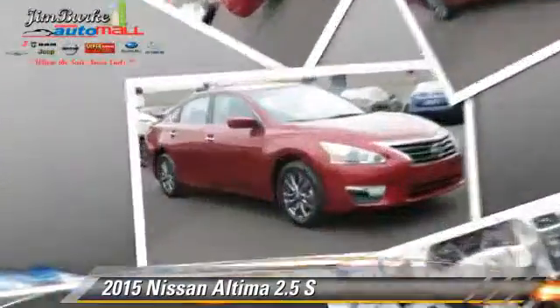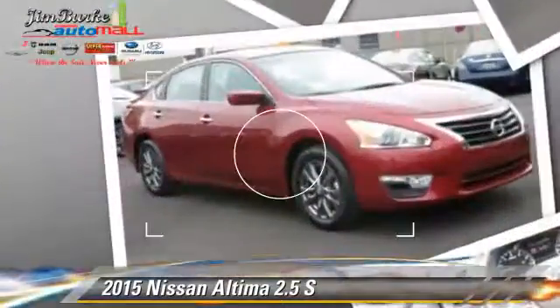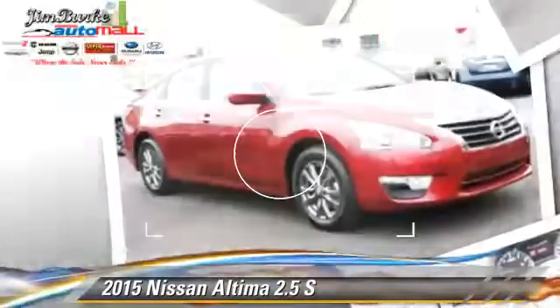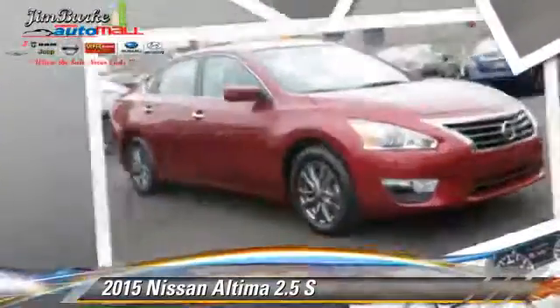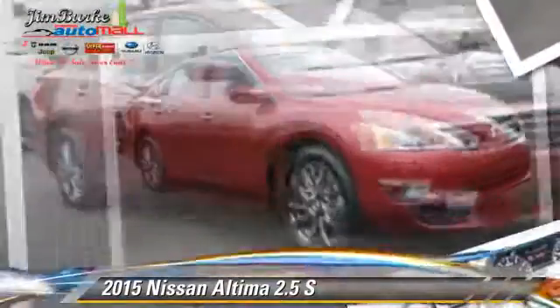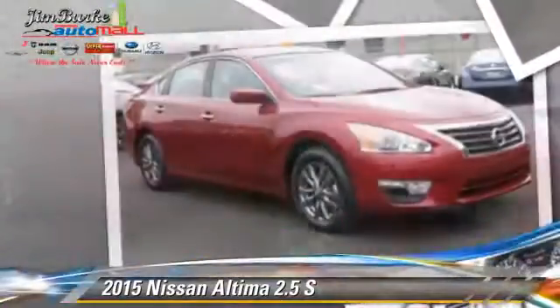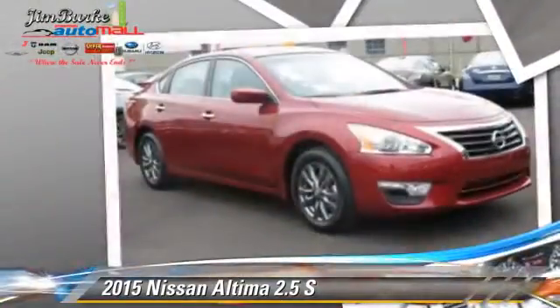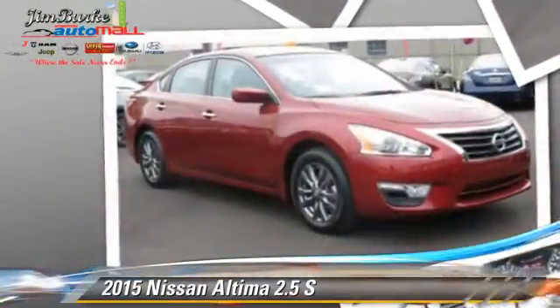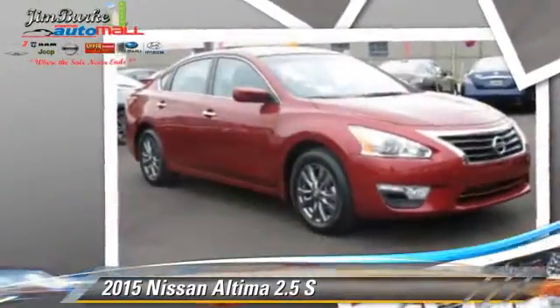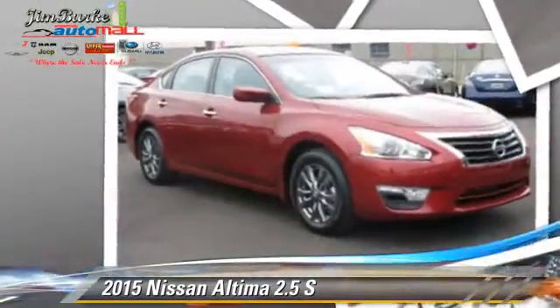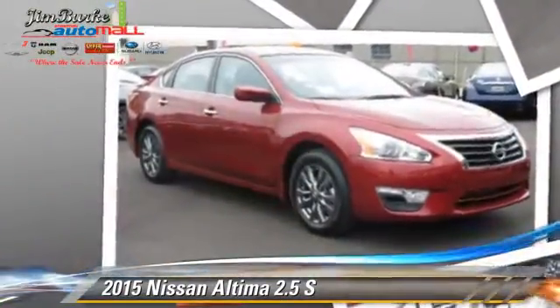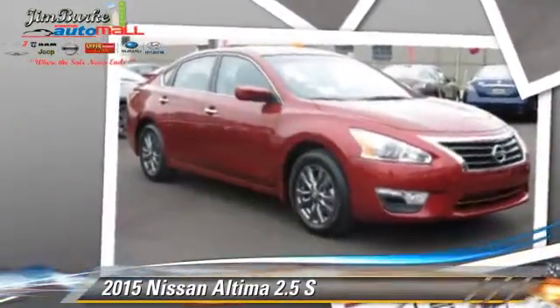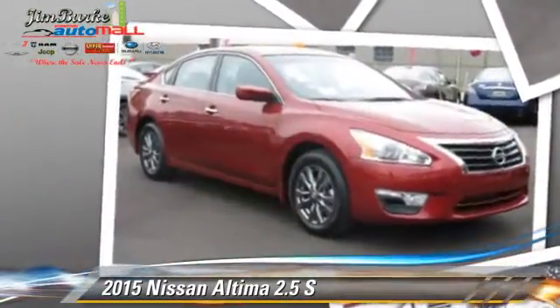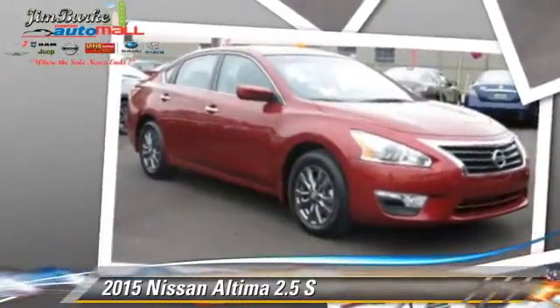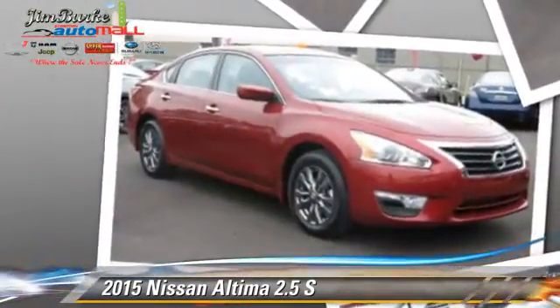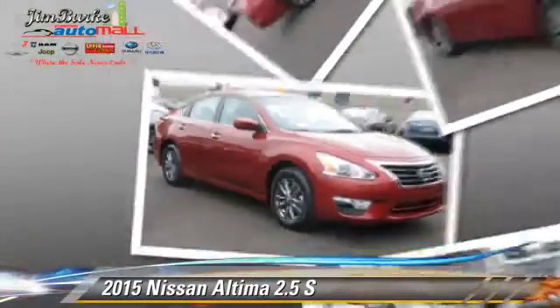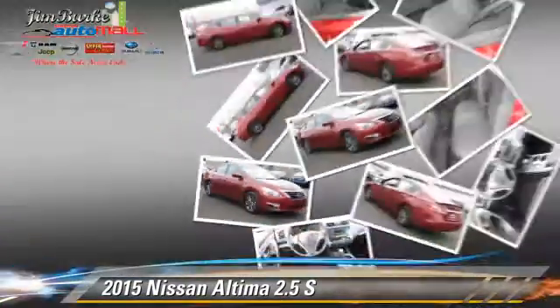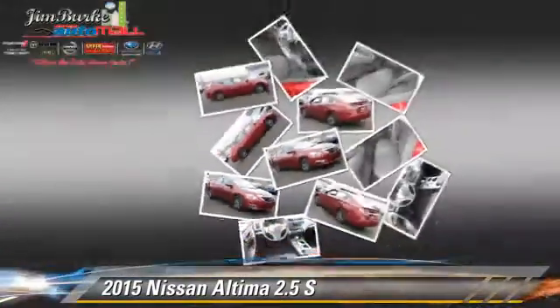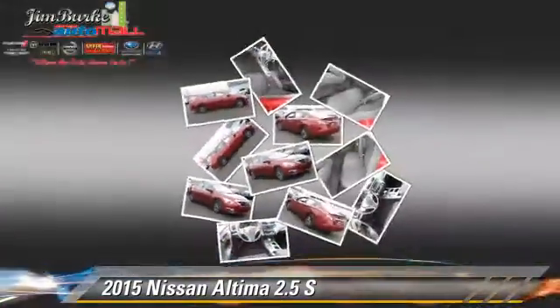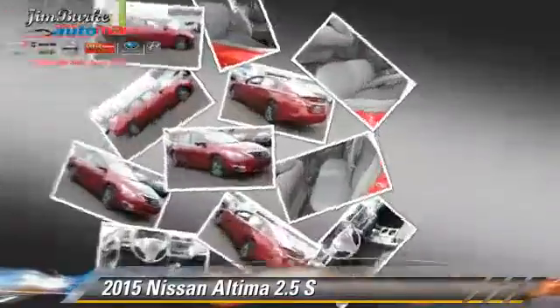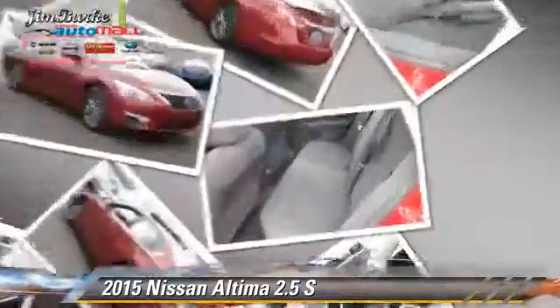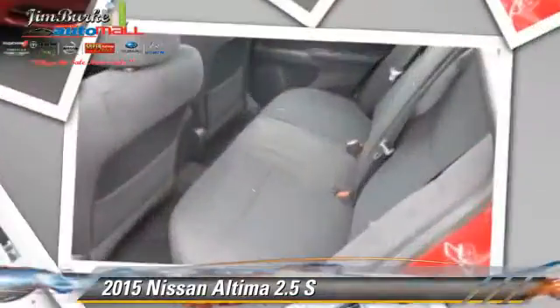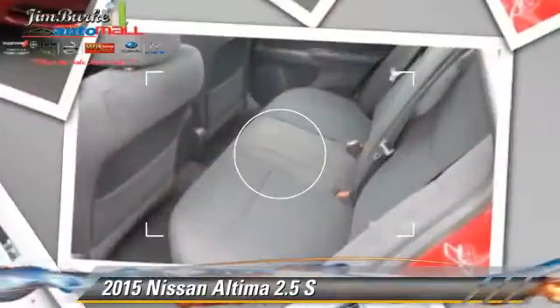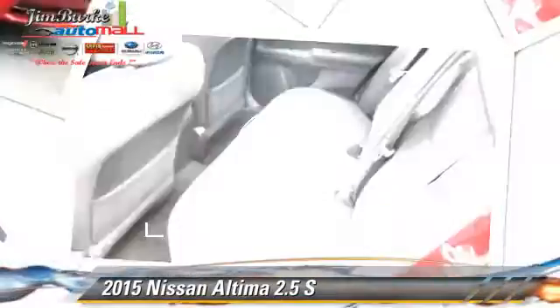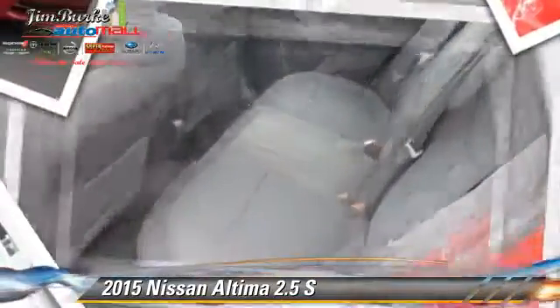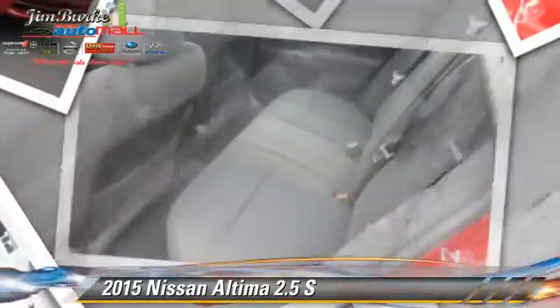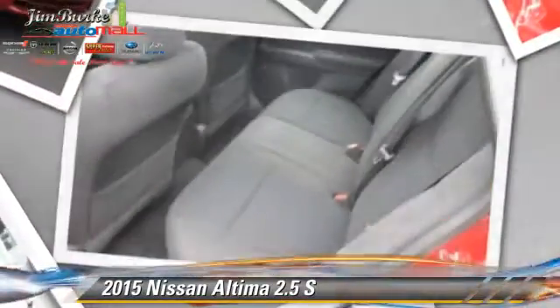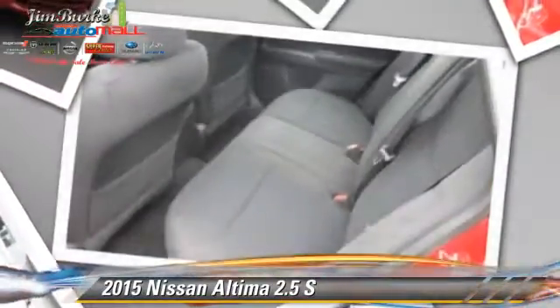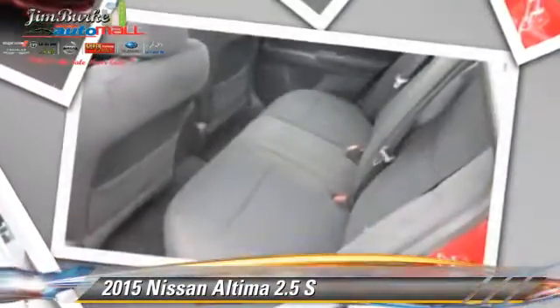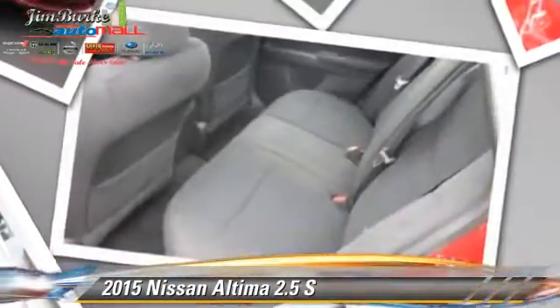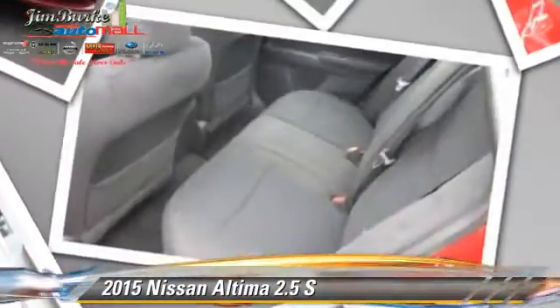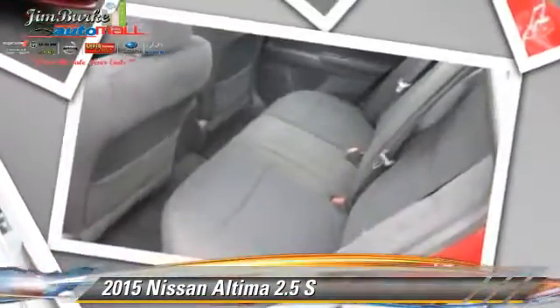Comfort and convenience features include cruise control, keyless entry, and a CD player.